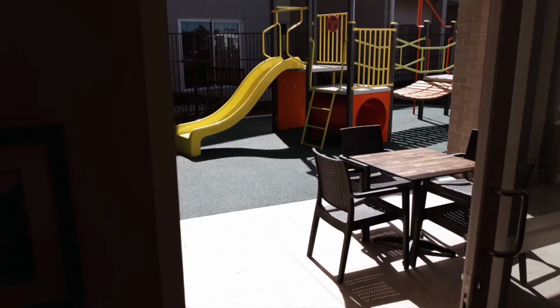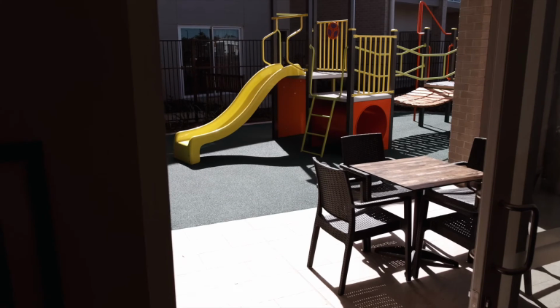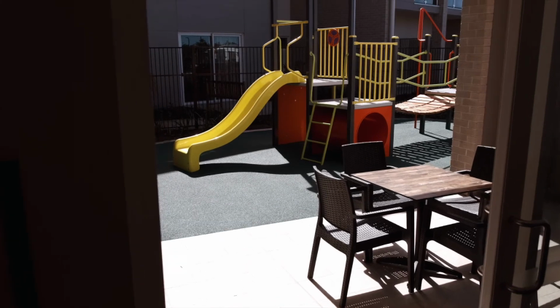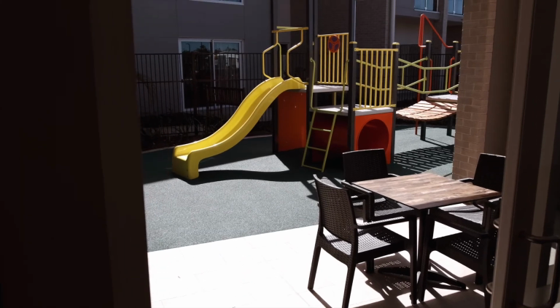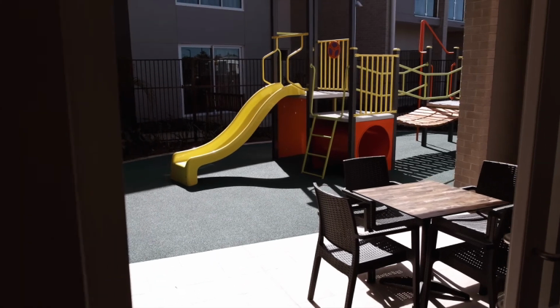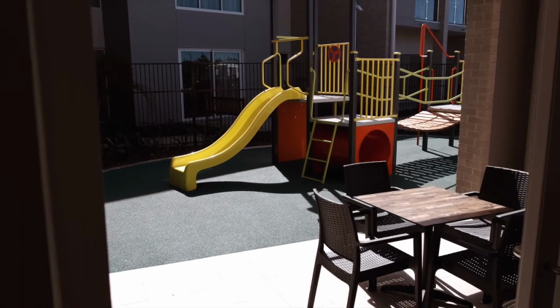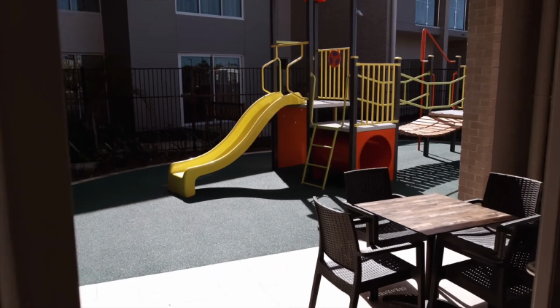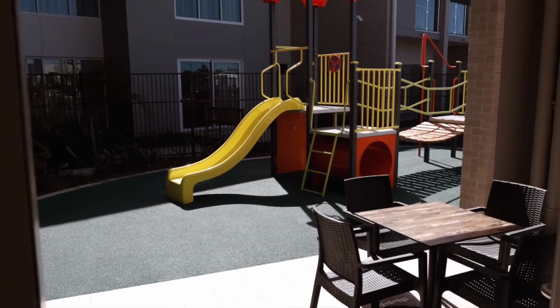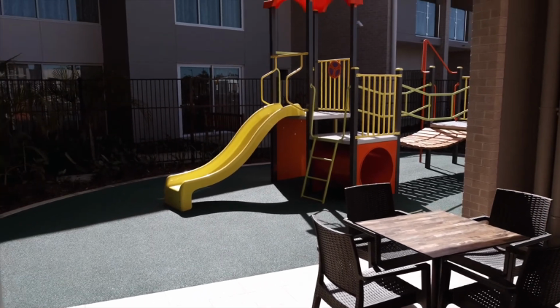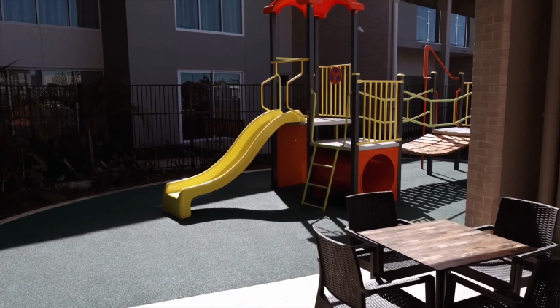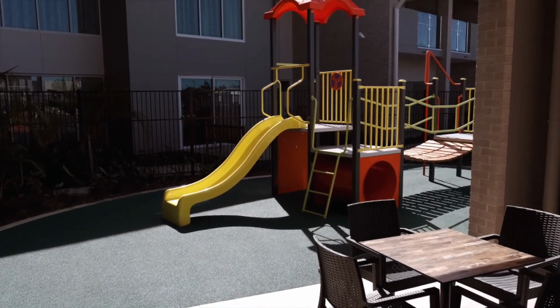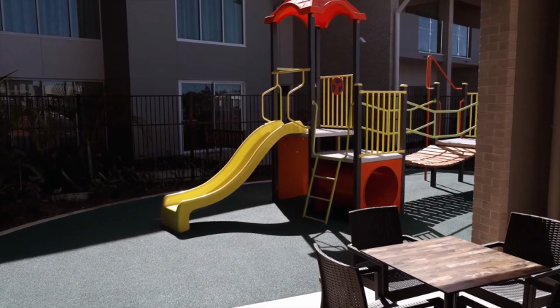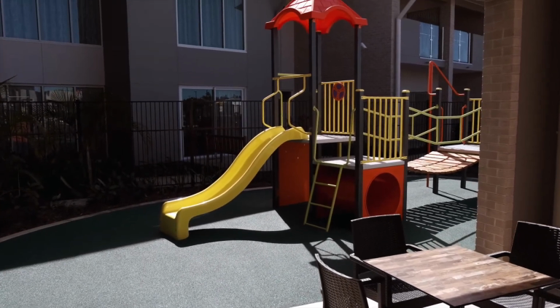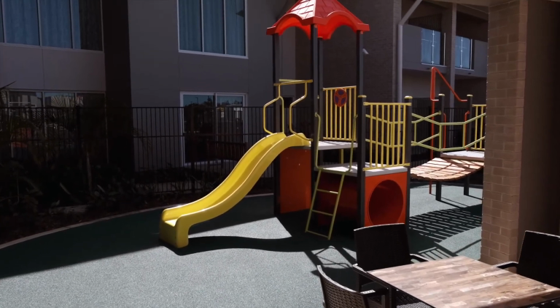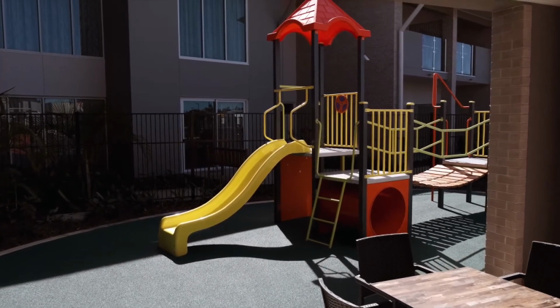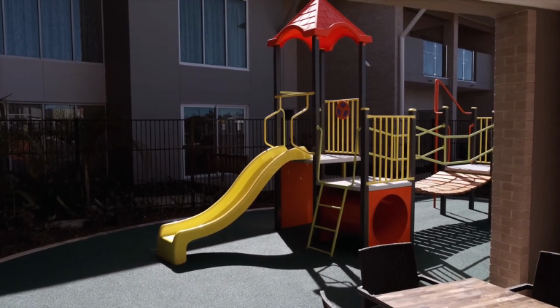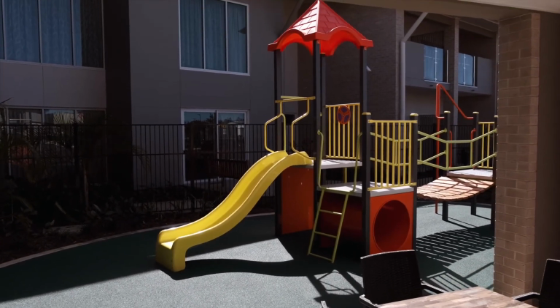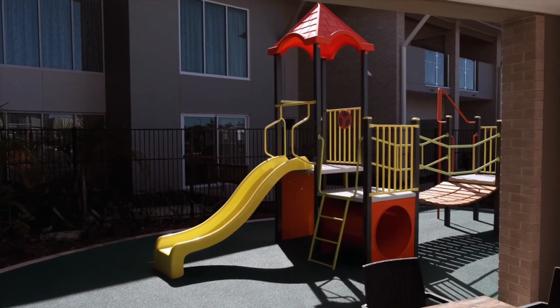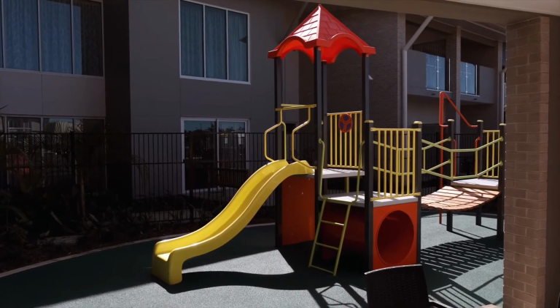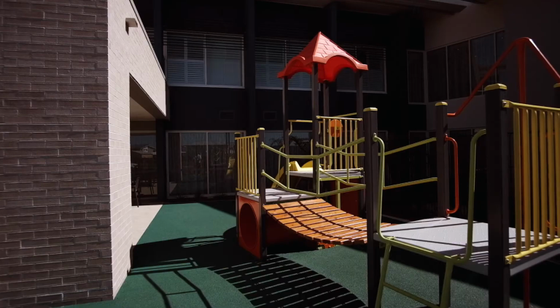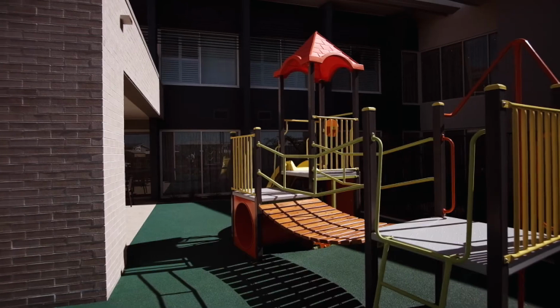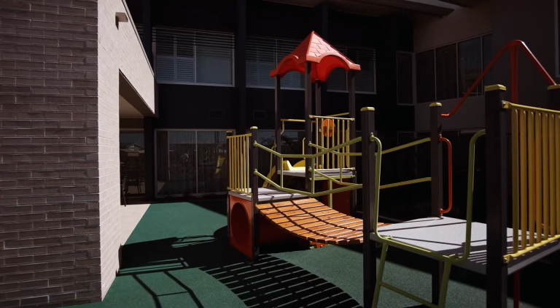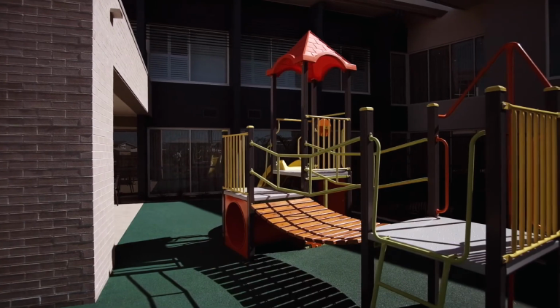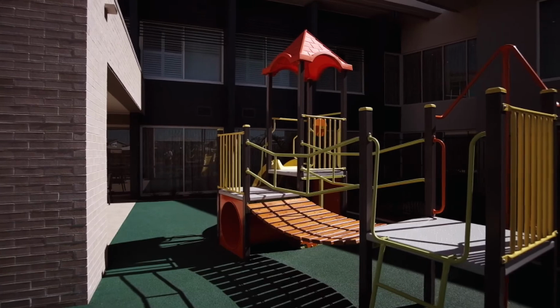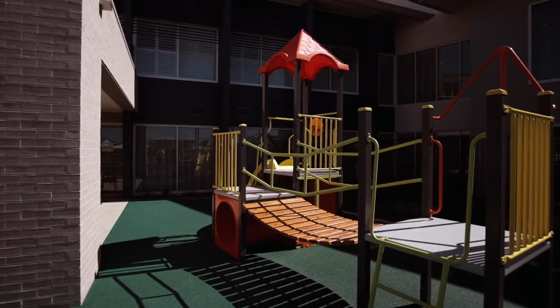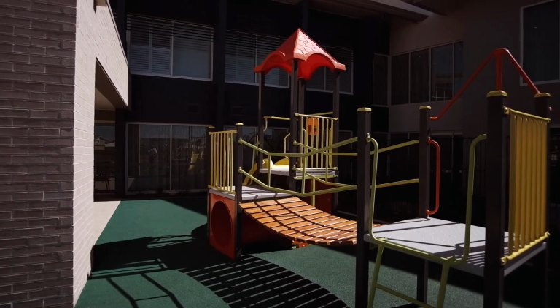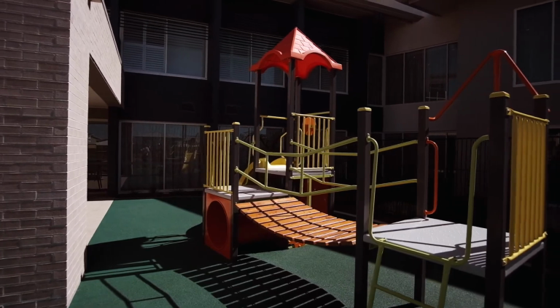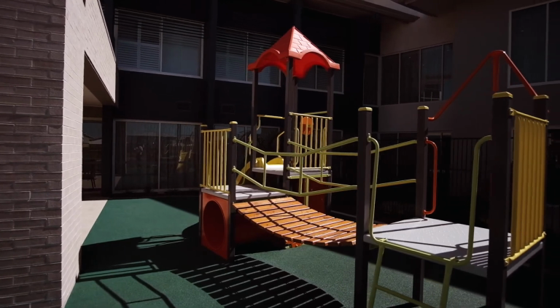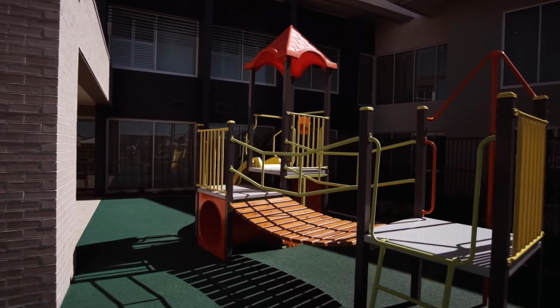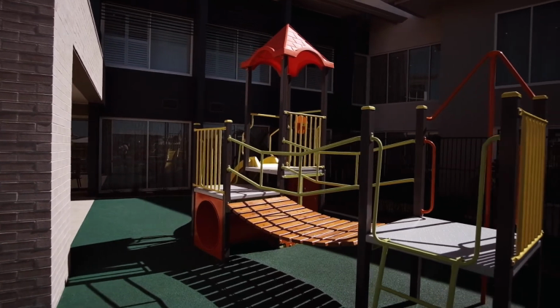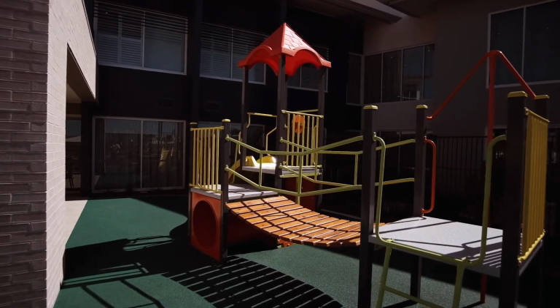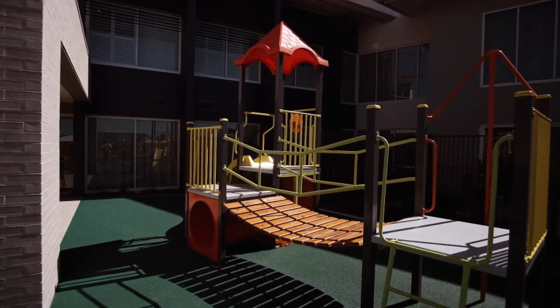Our coffee shop opens out onto a children's playground. Children are entertained while residents and families enjoy catching up.